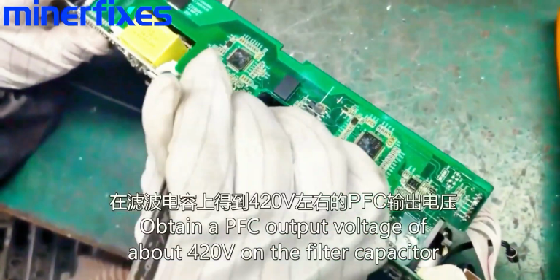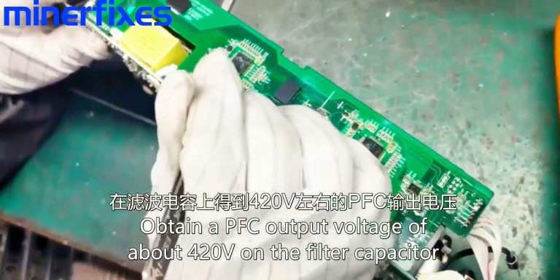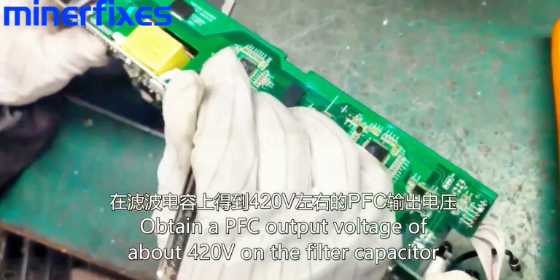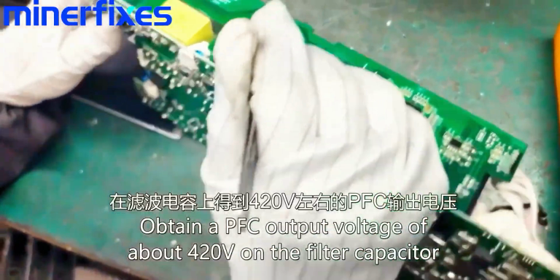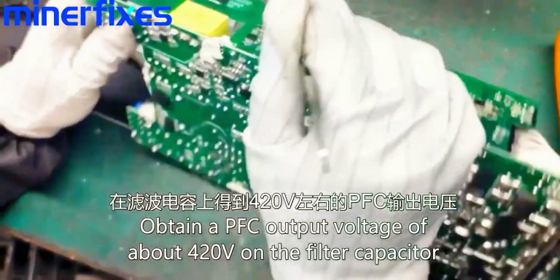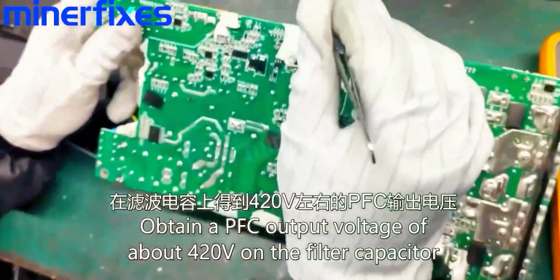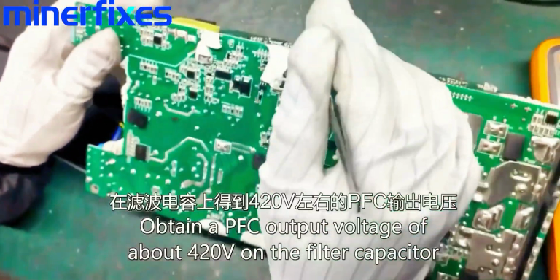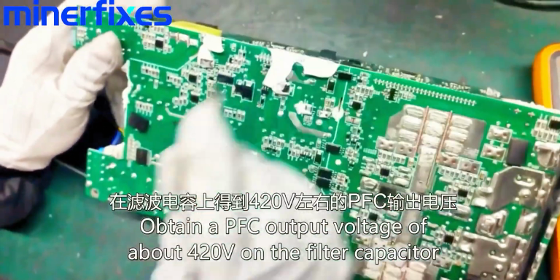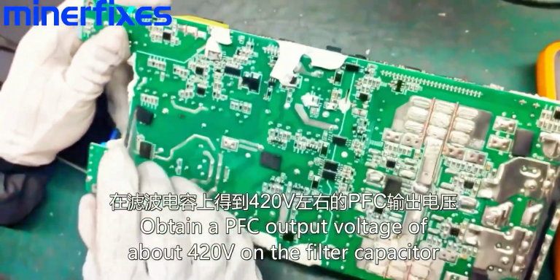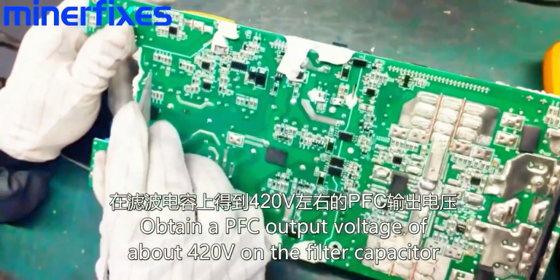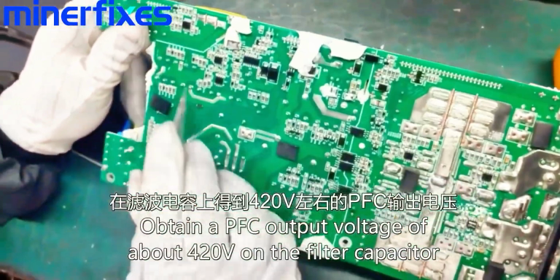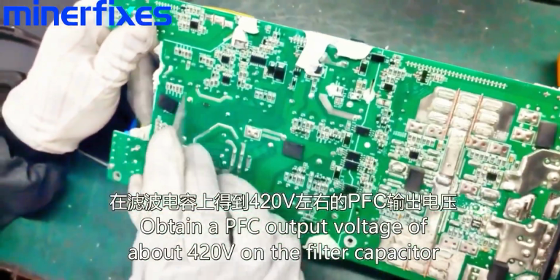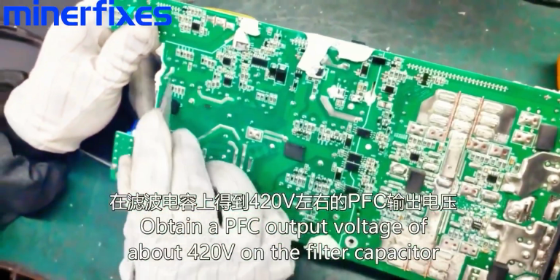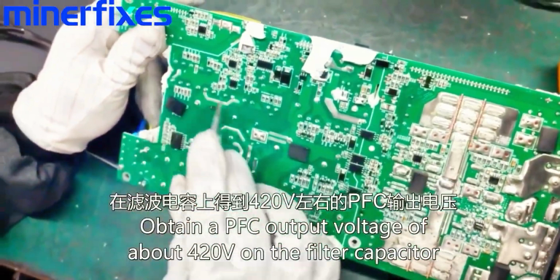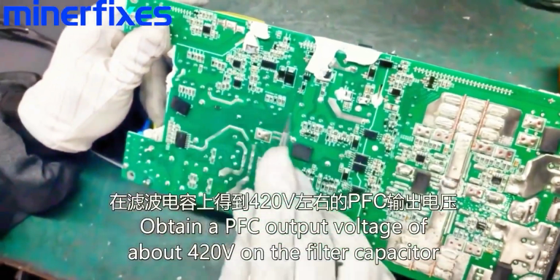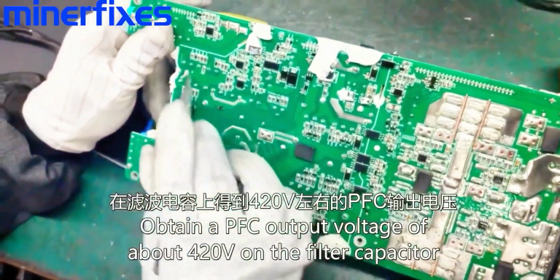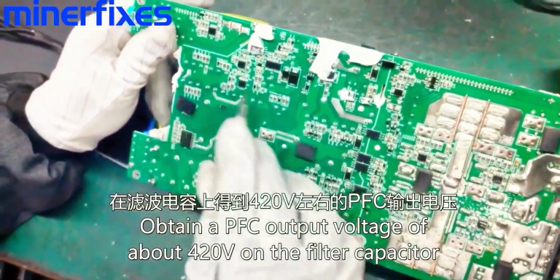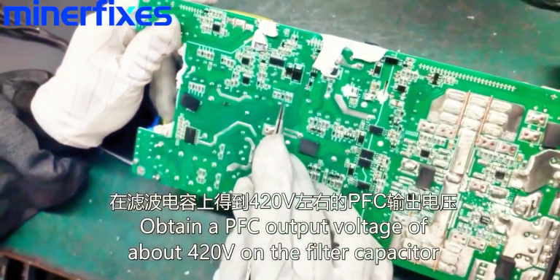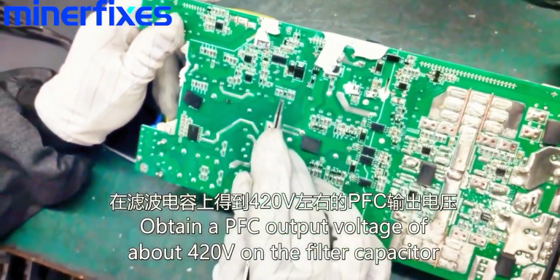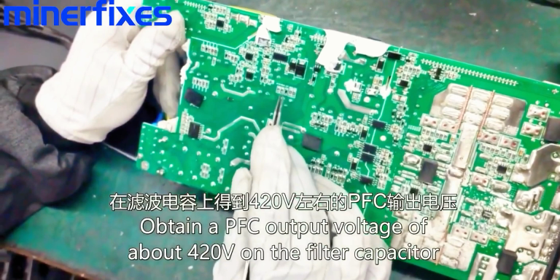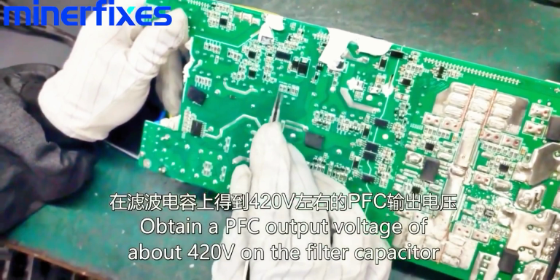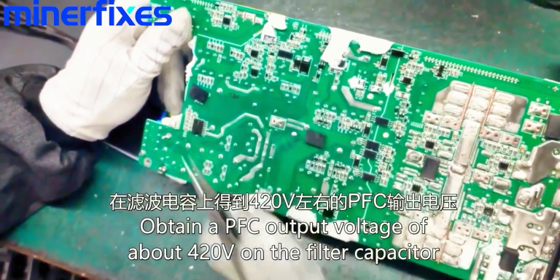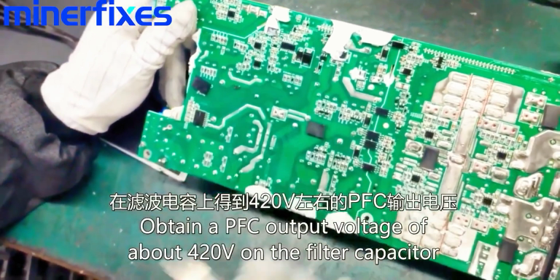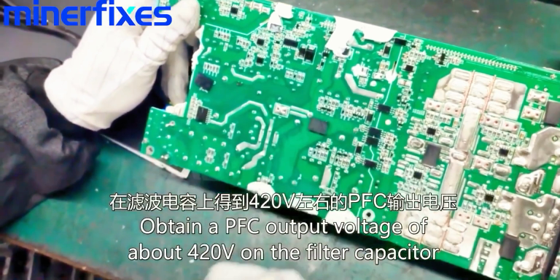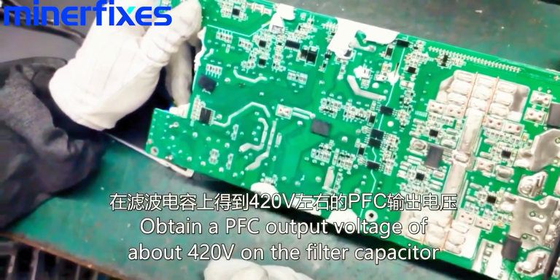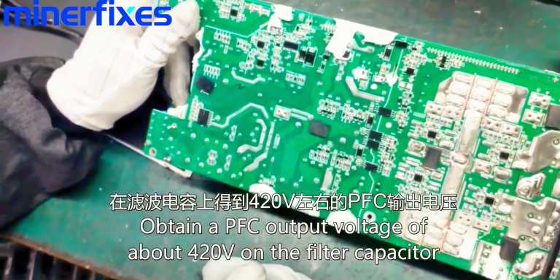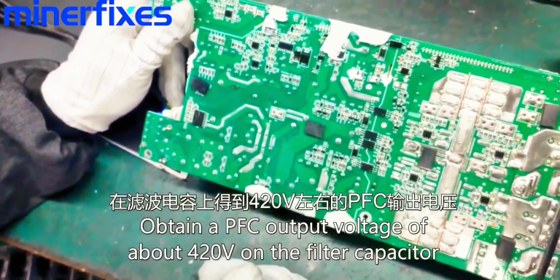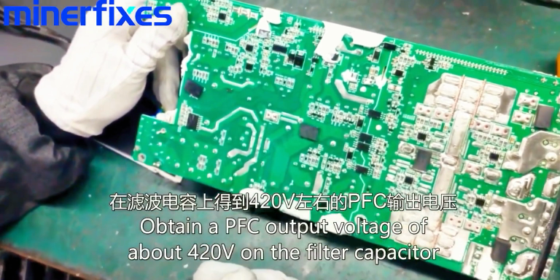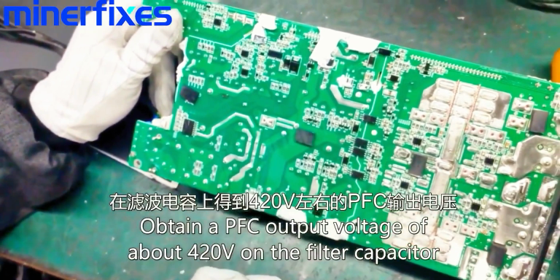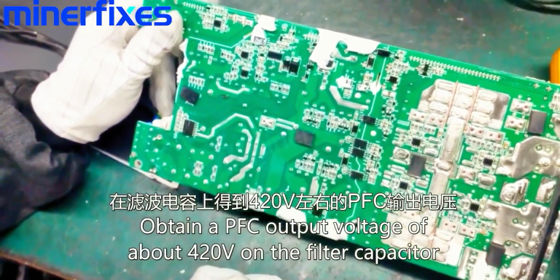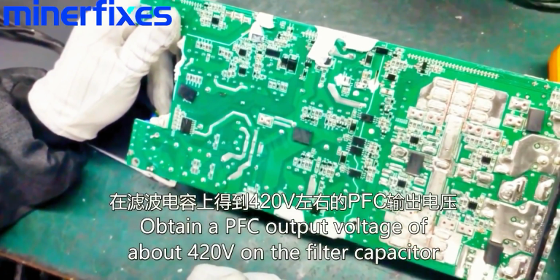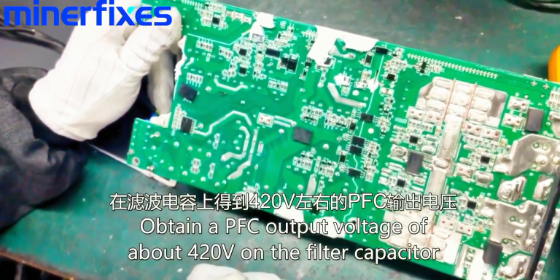The VCC voltage is on the left-end control chip and also on the filter capacitor.